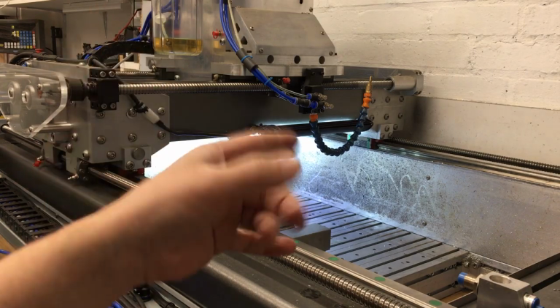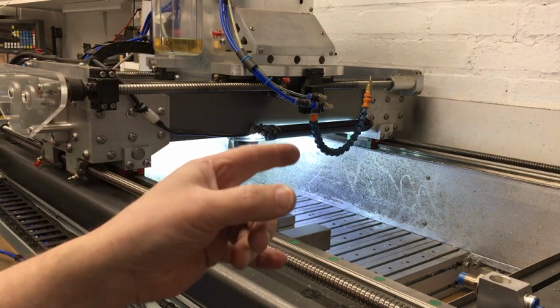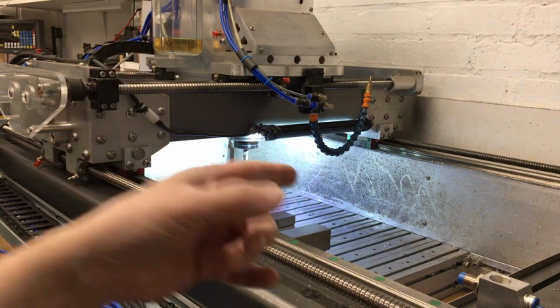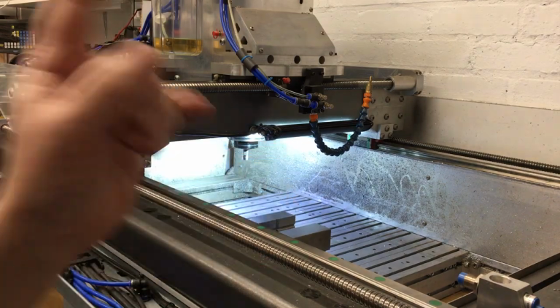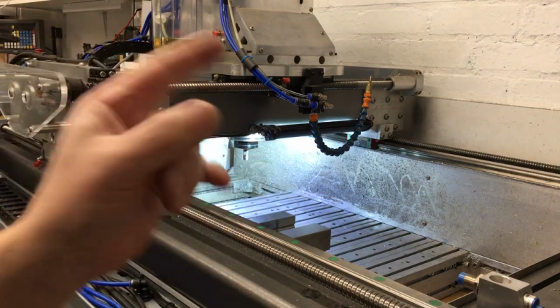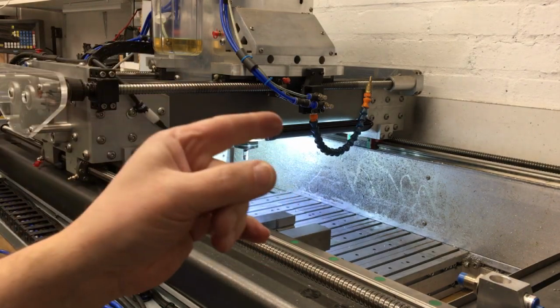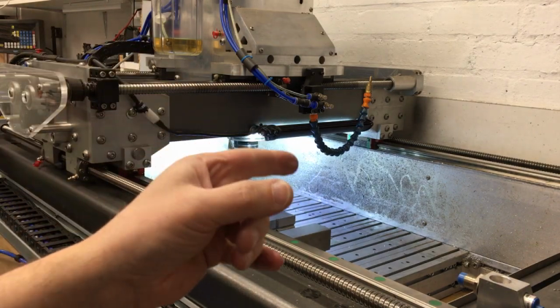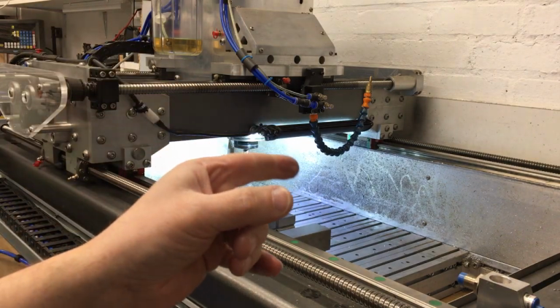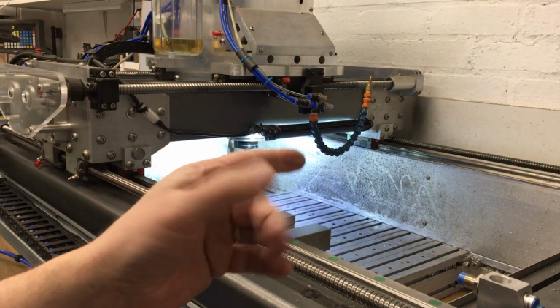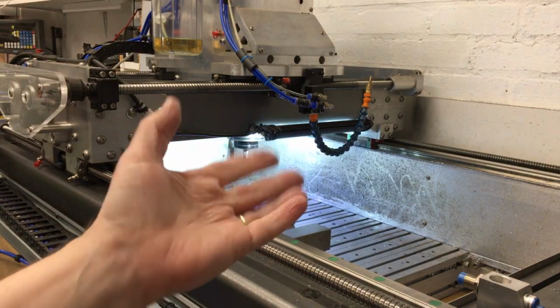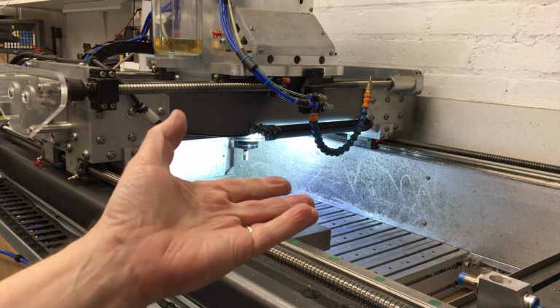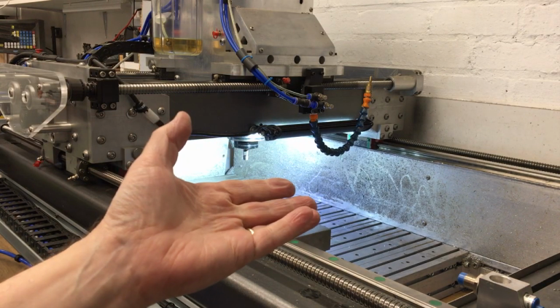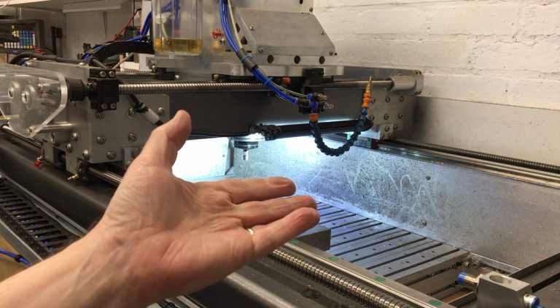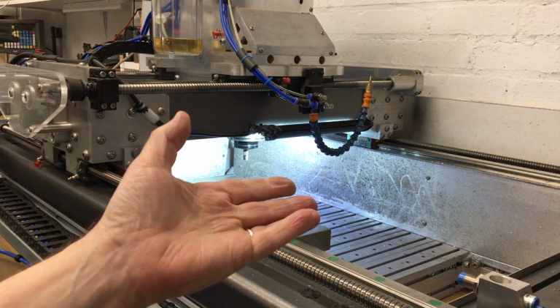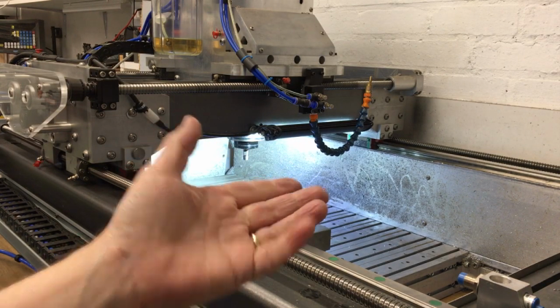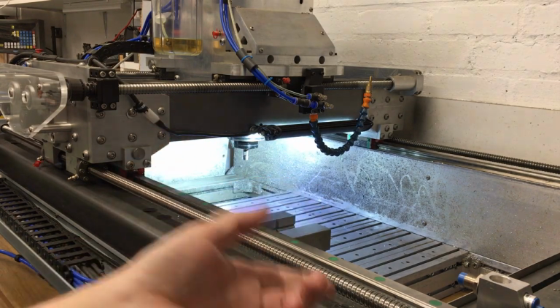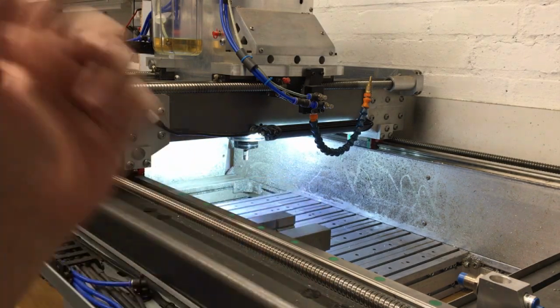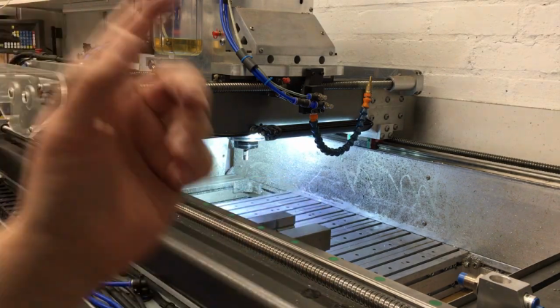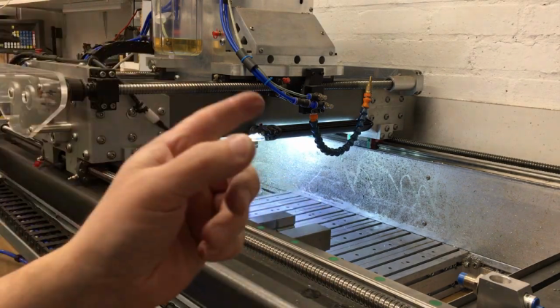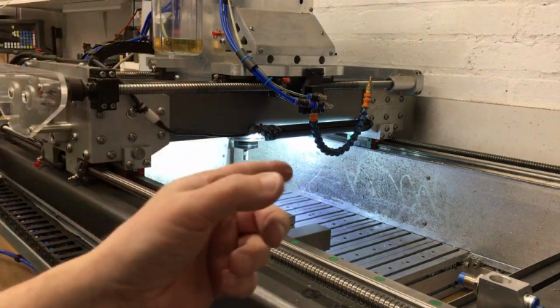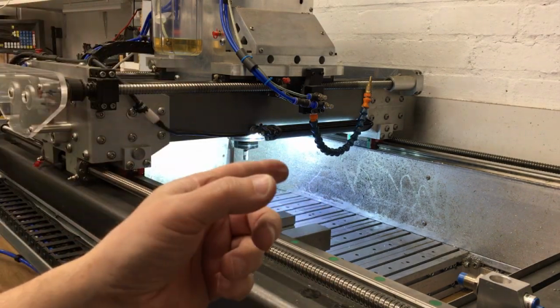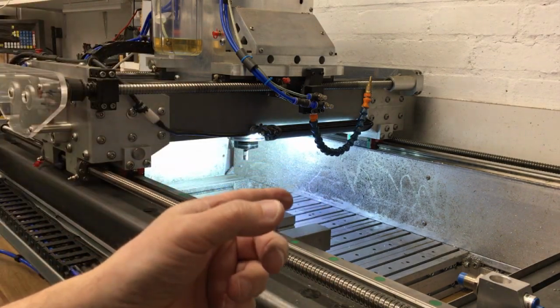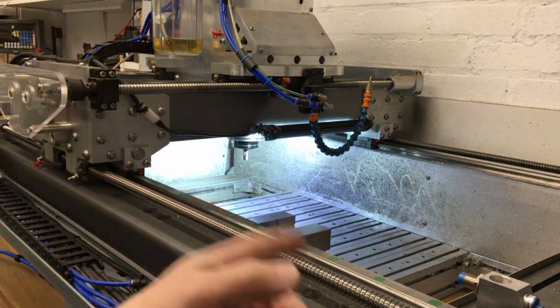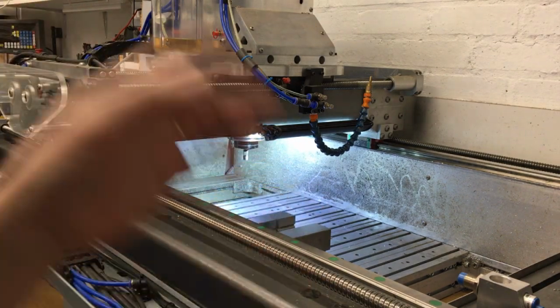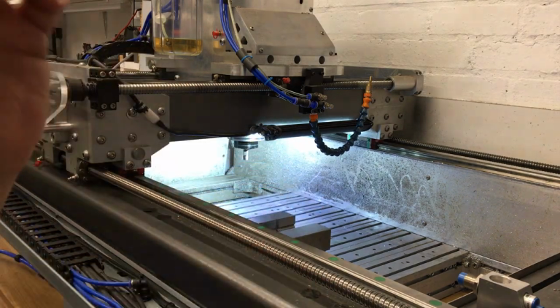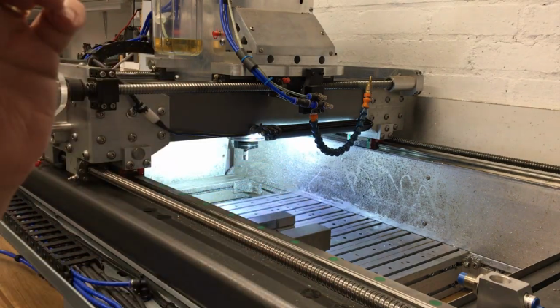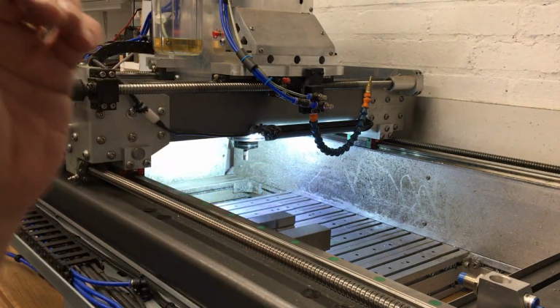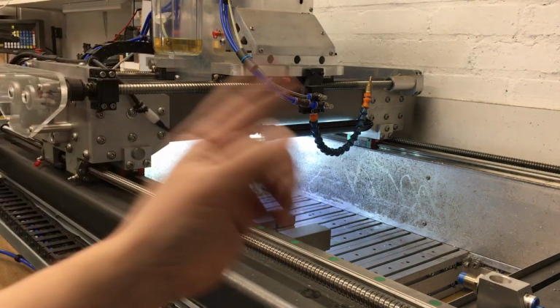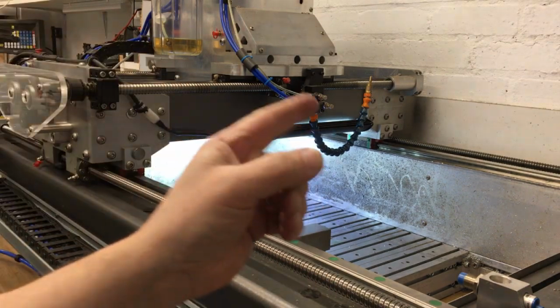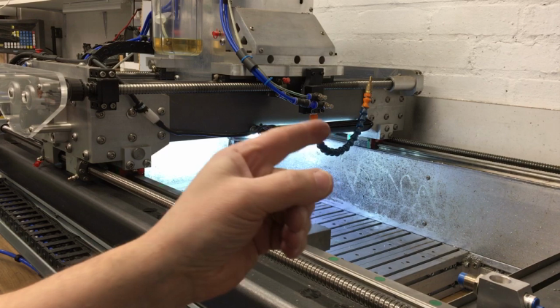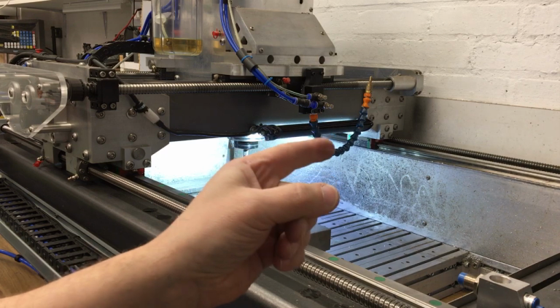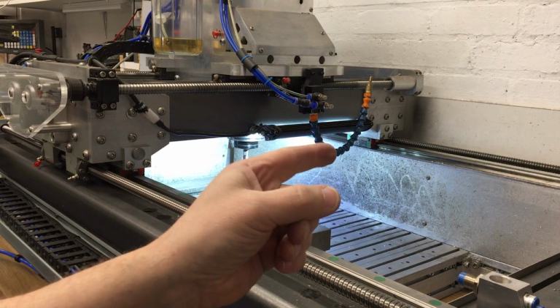This is my DIY CNC machine. It's pretty good, but could it be improved?